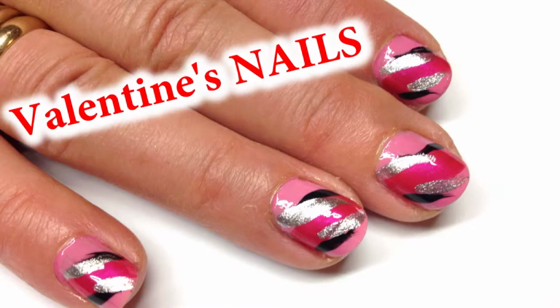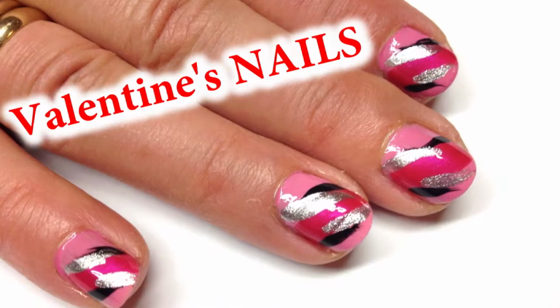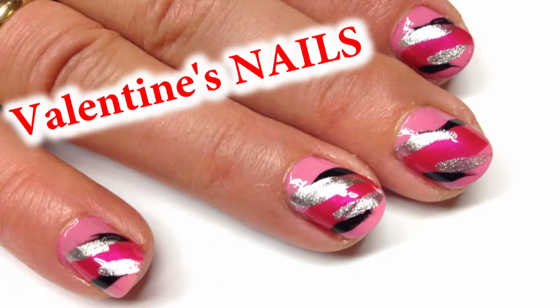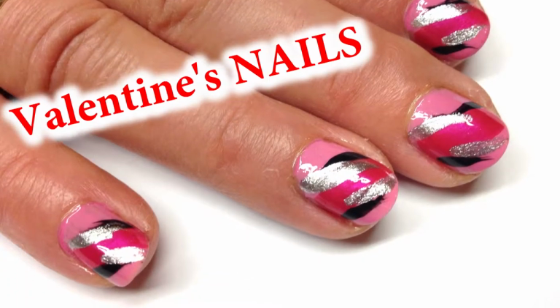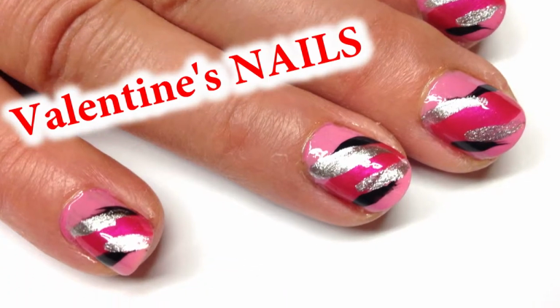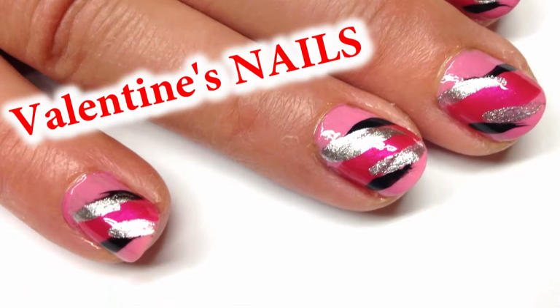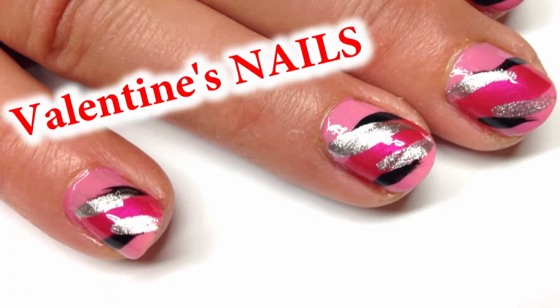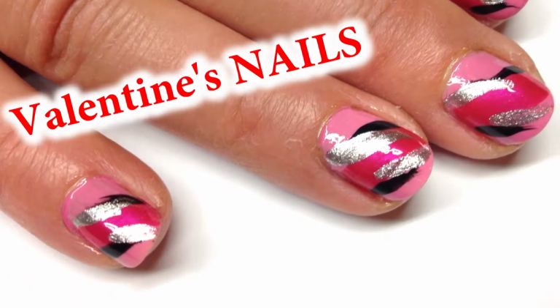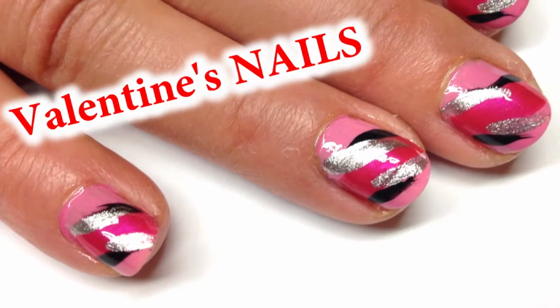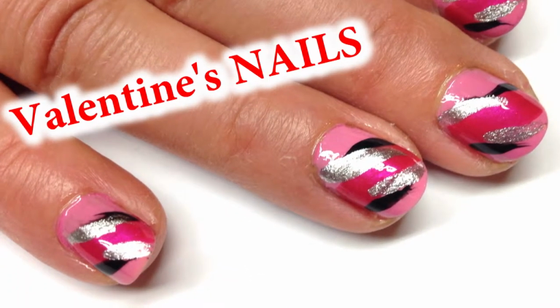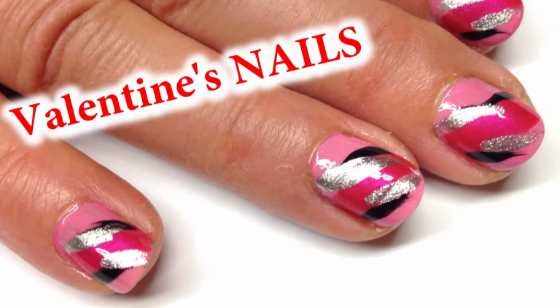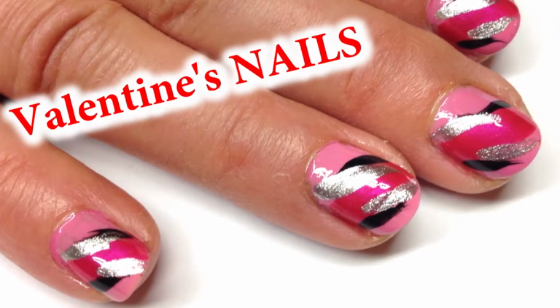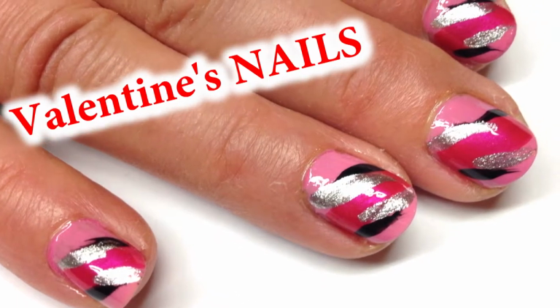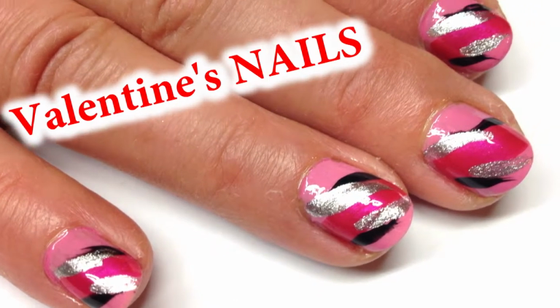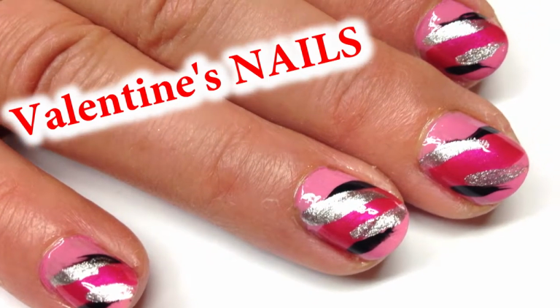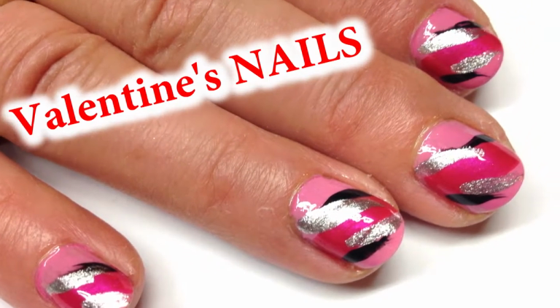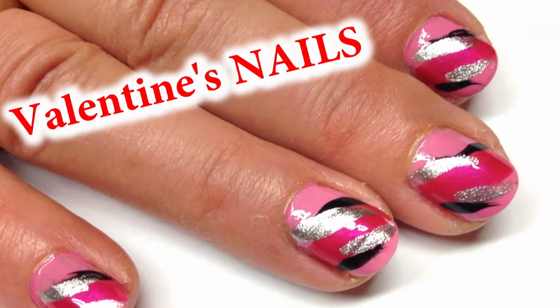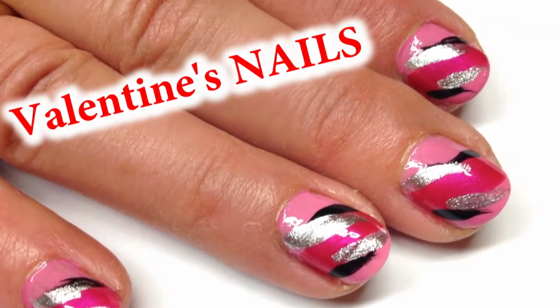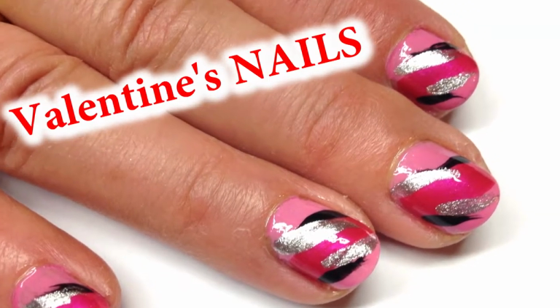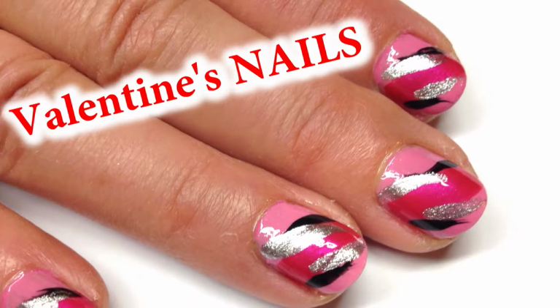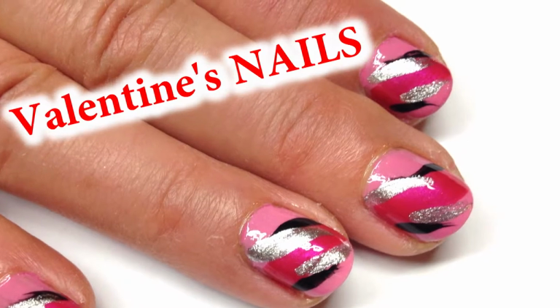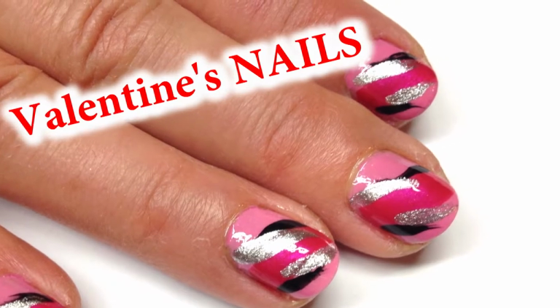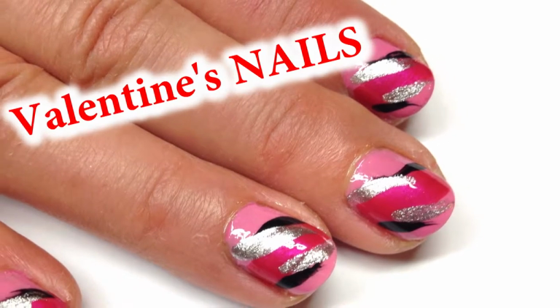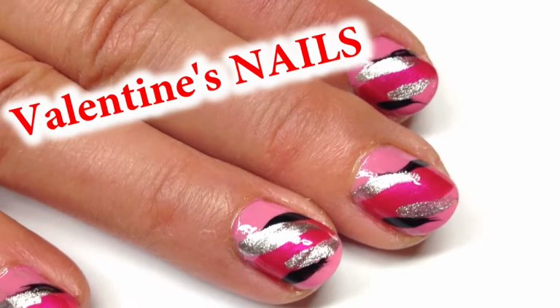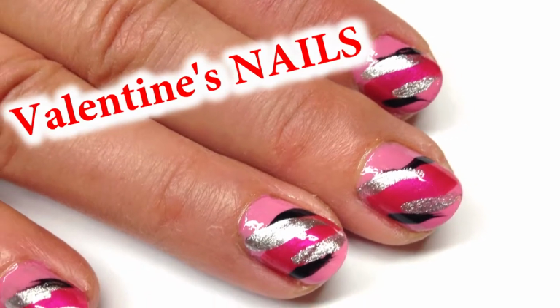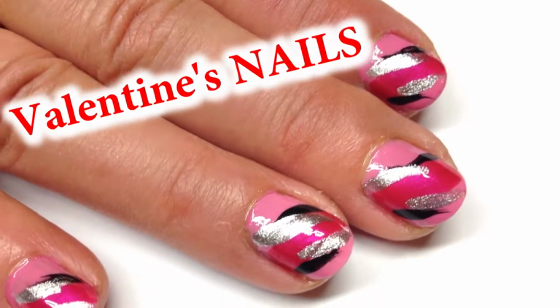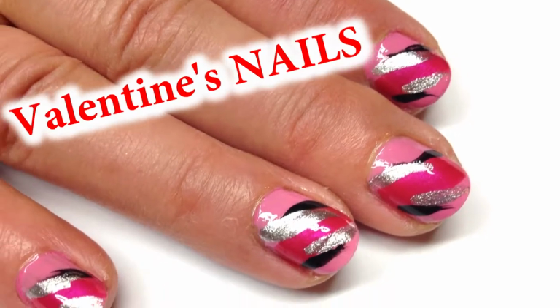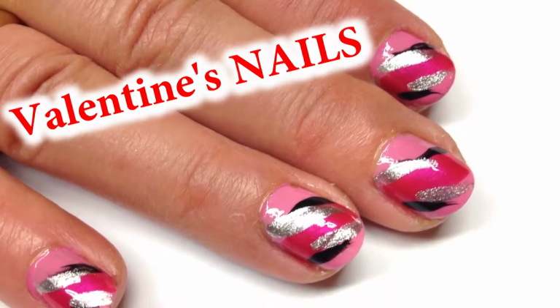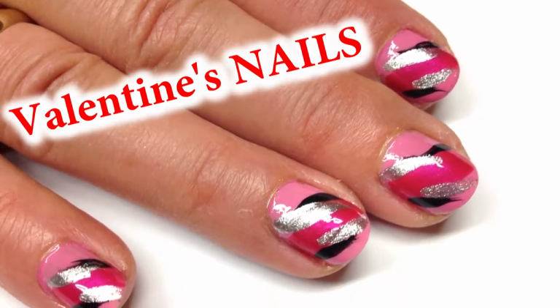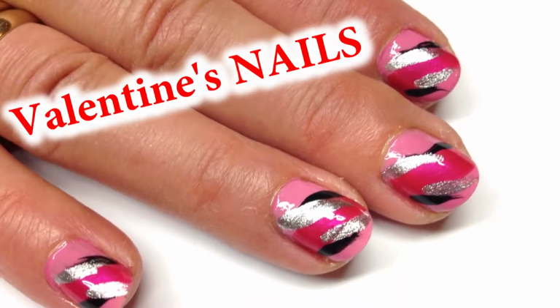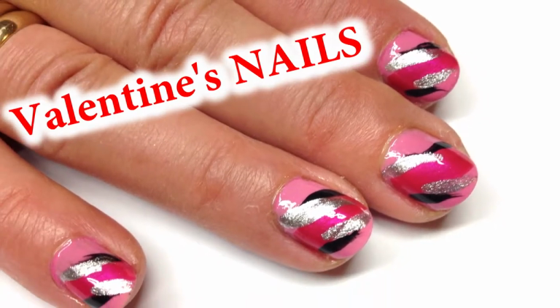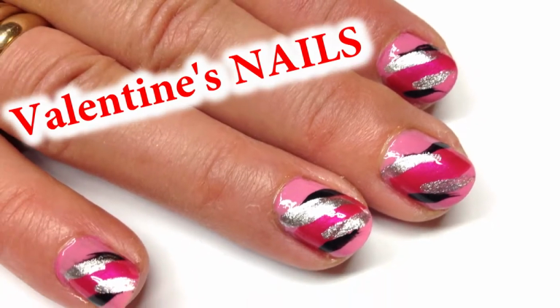Hey guys, we're going to show you how to paint some cute pink nails just in time for Valentine's Day.